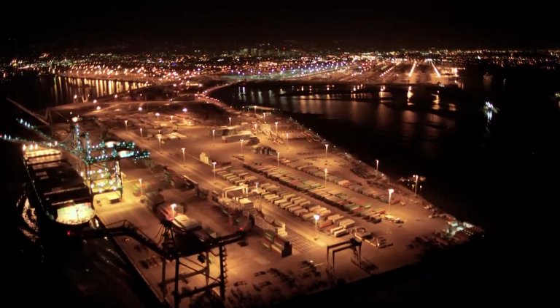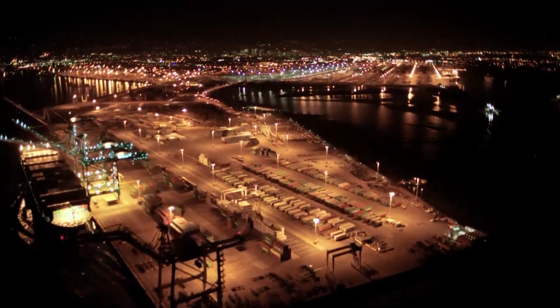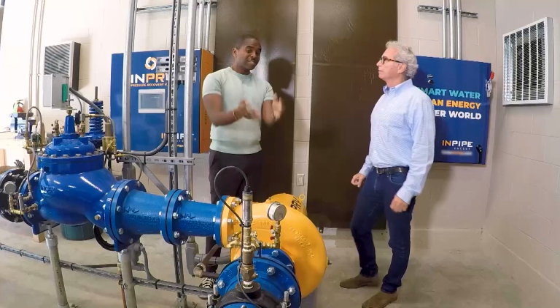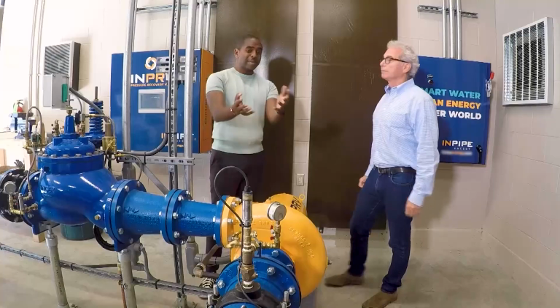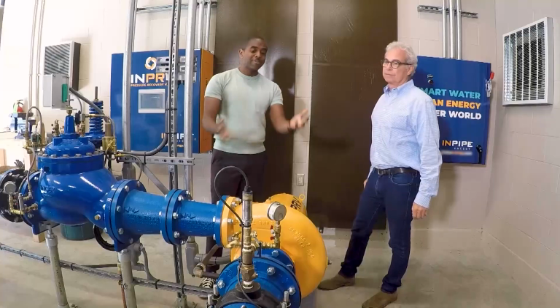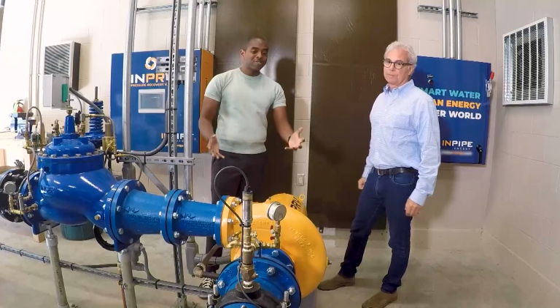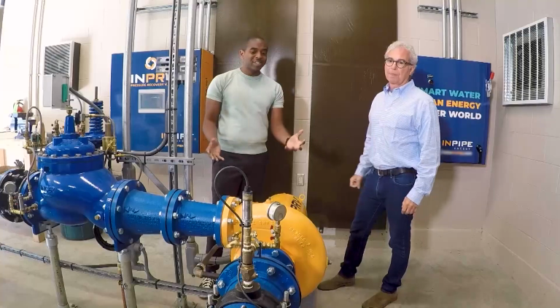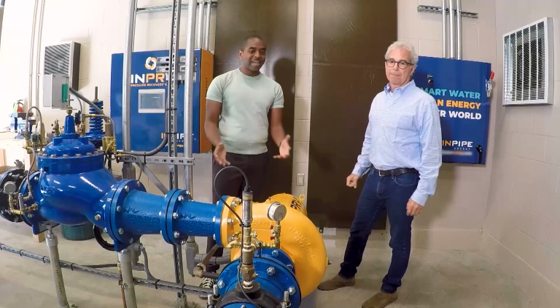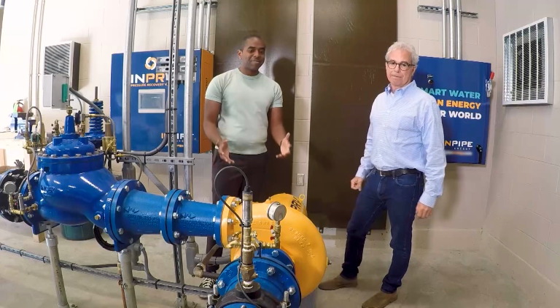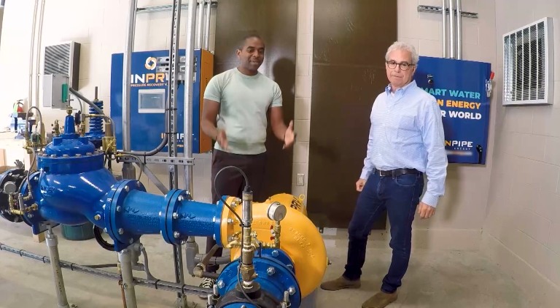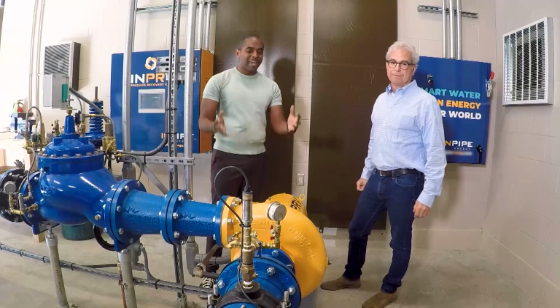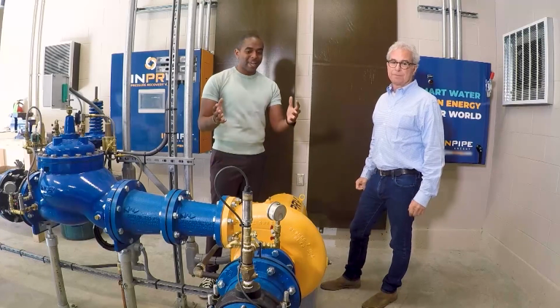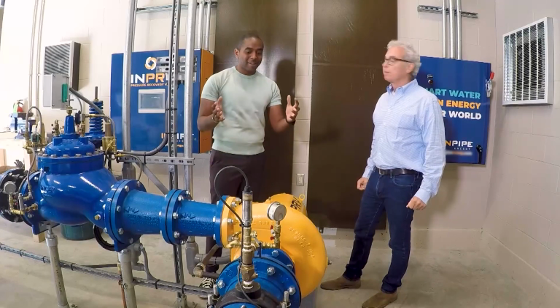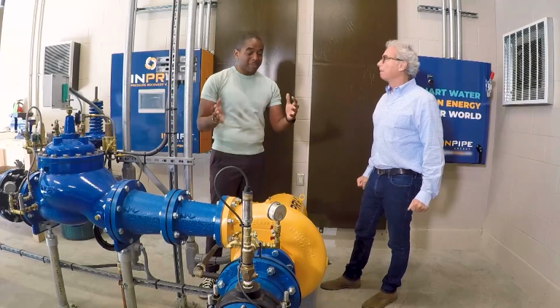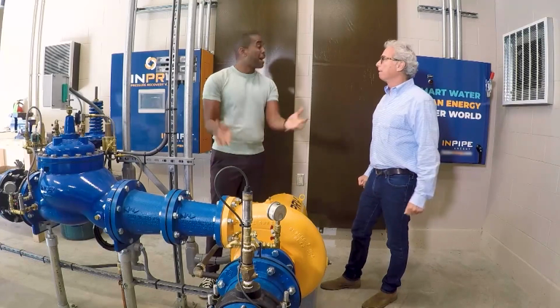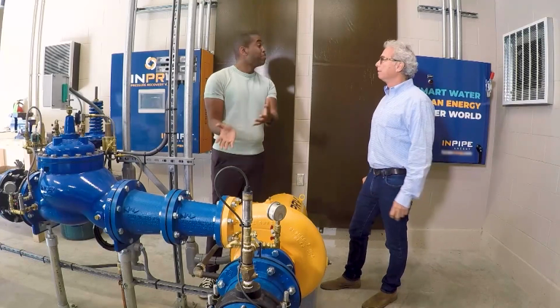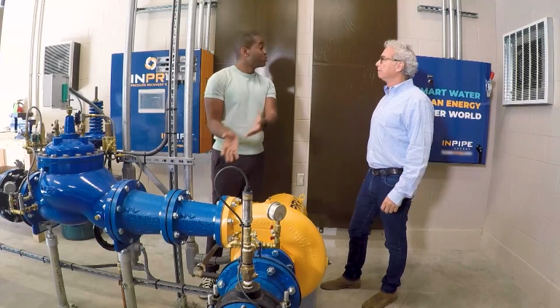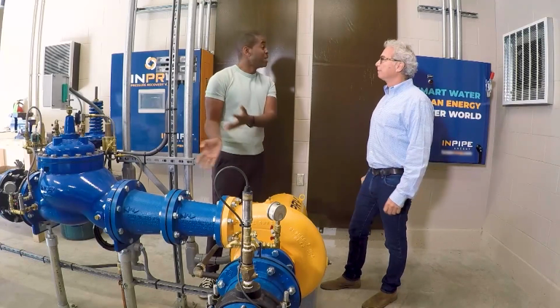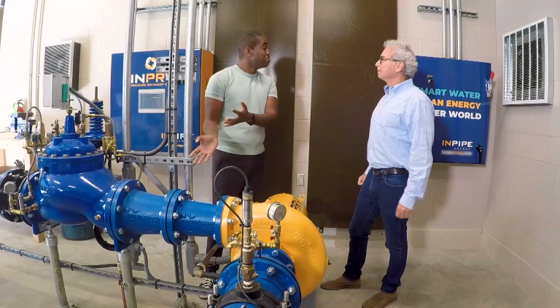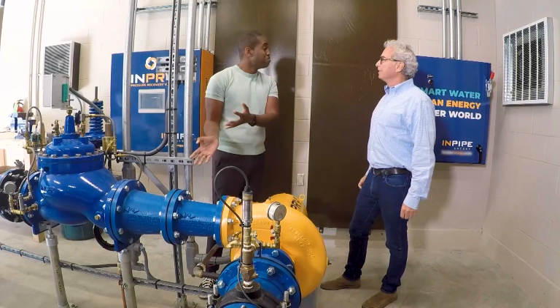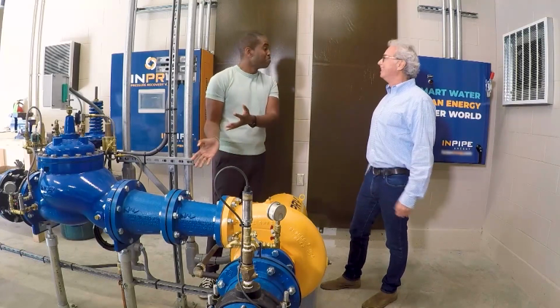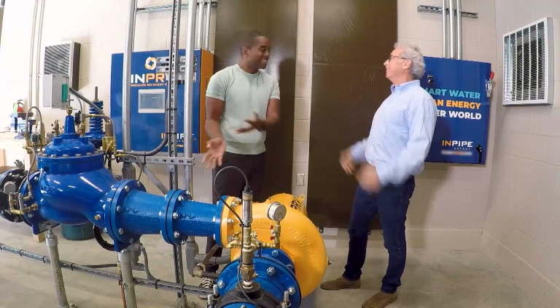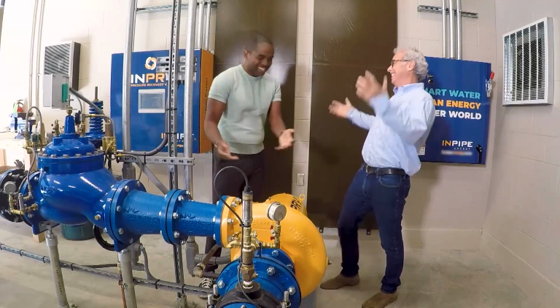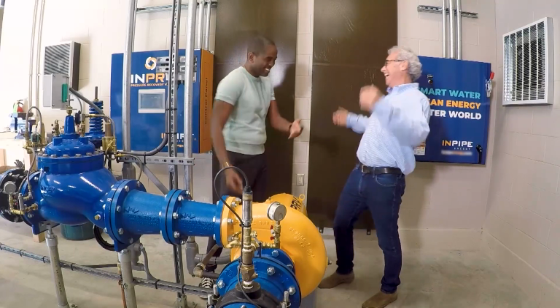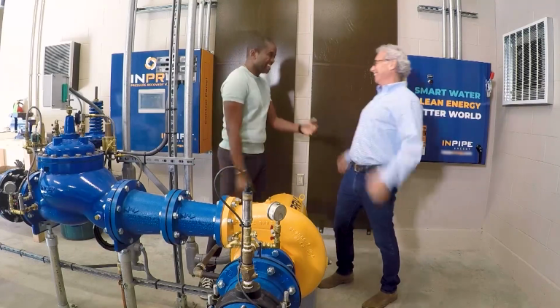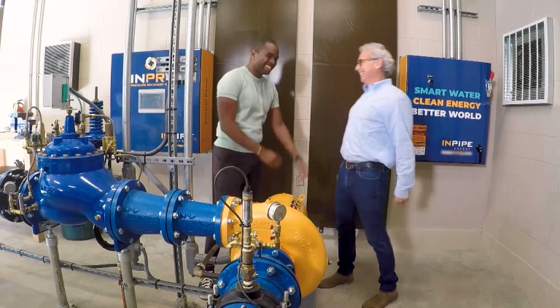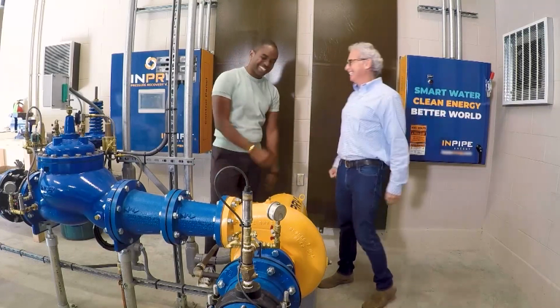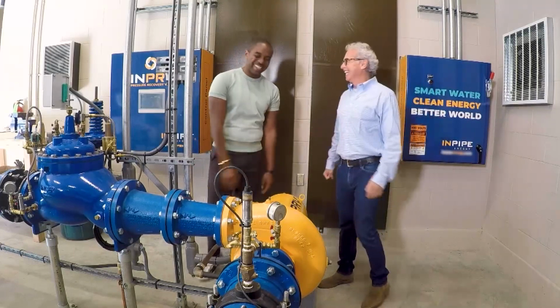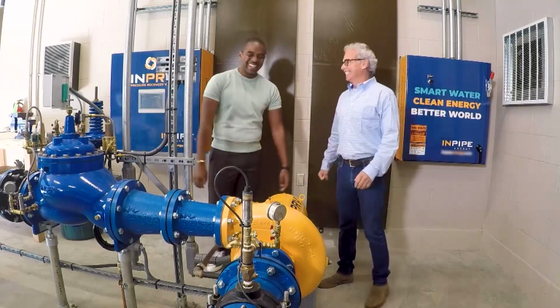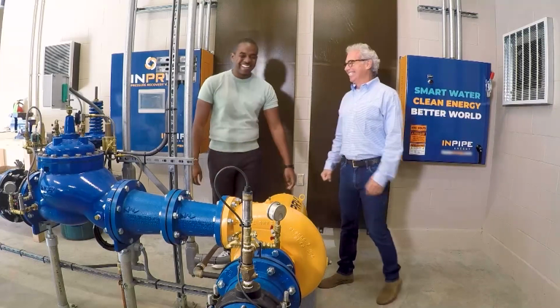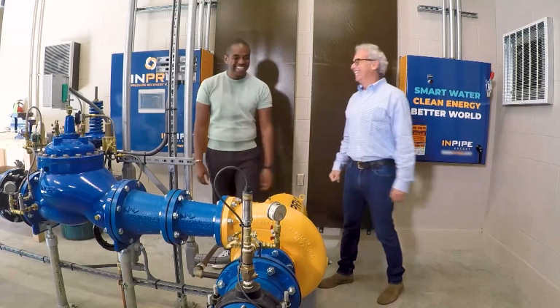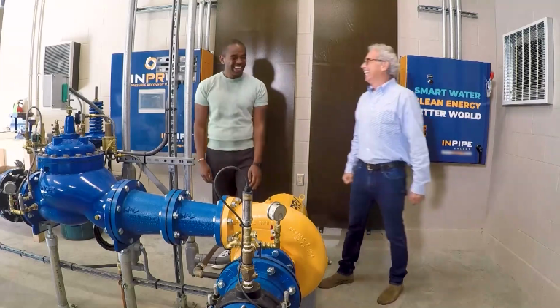So a sustainable future doesn't have to be a pipe dream. Exactly.